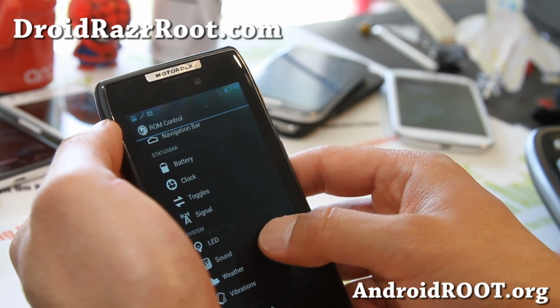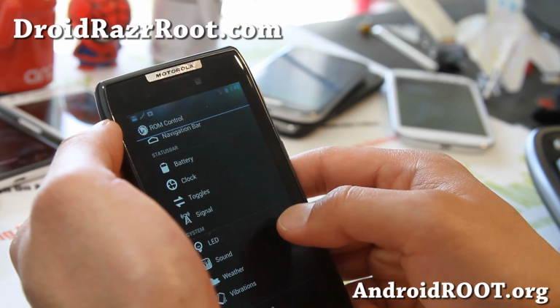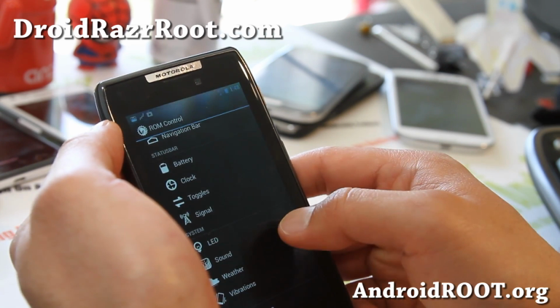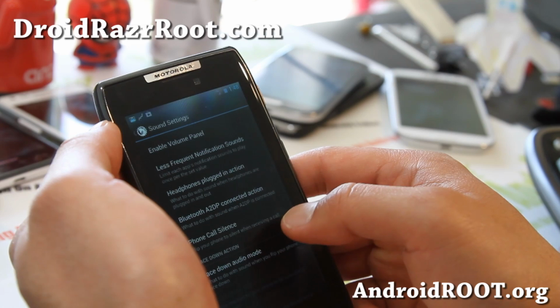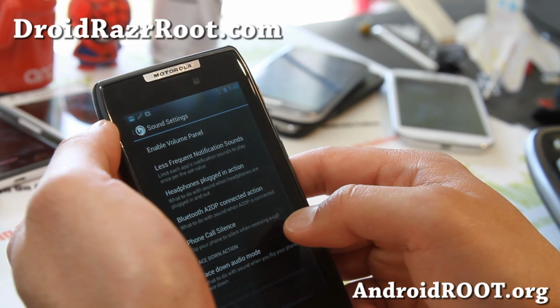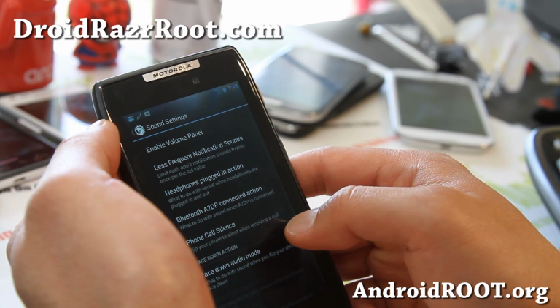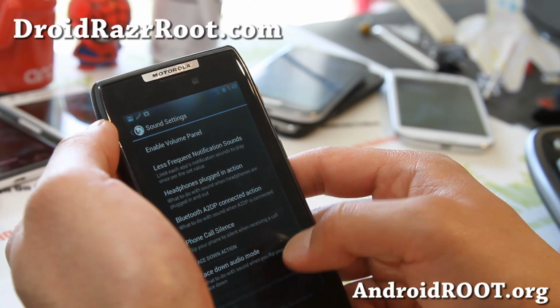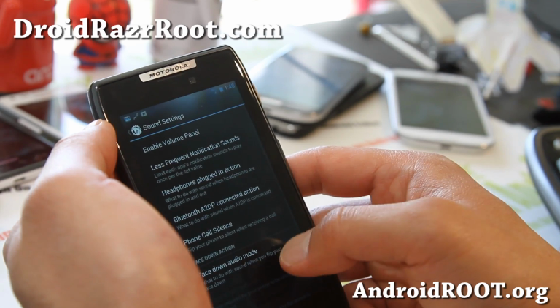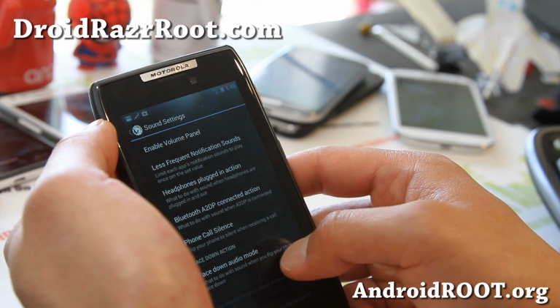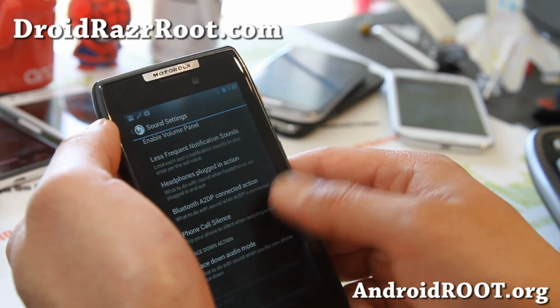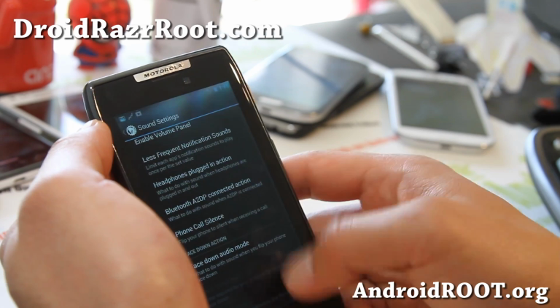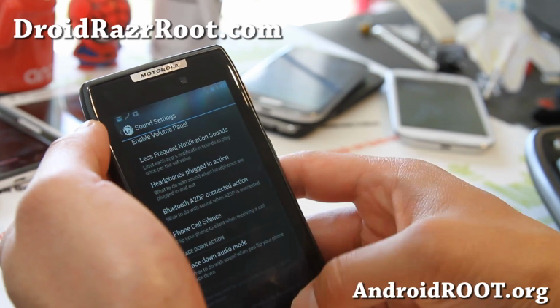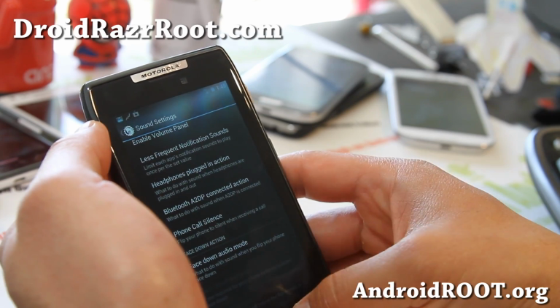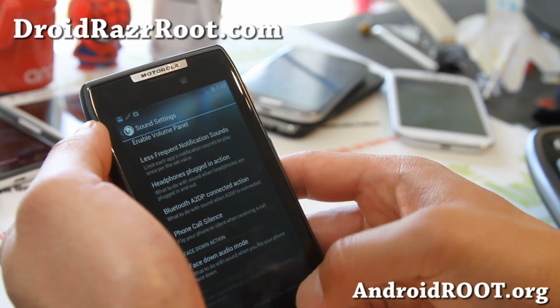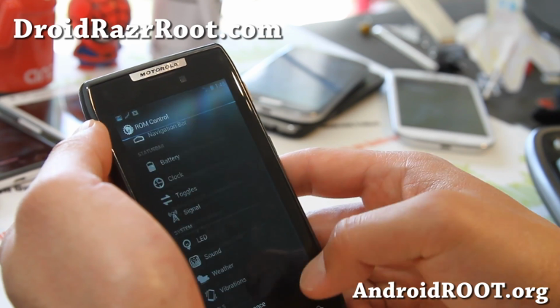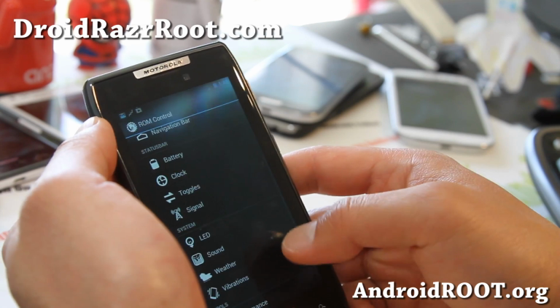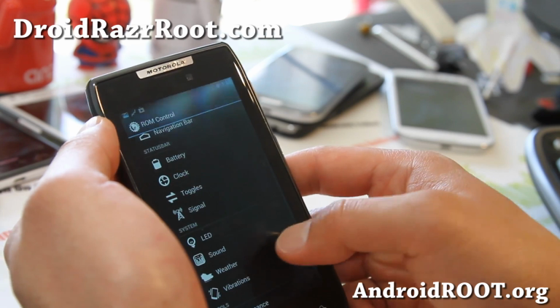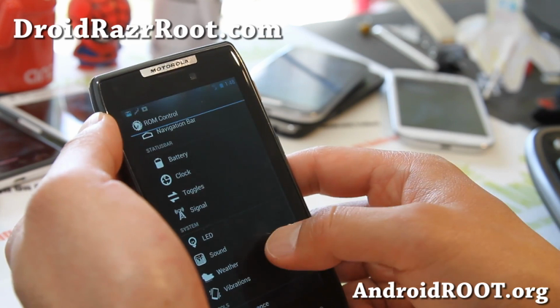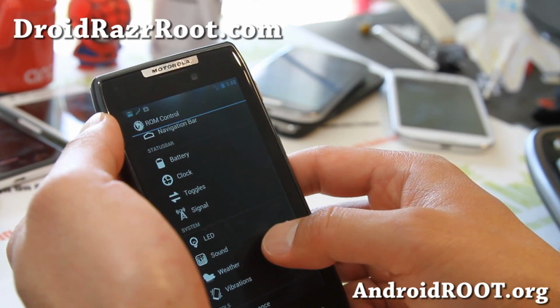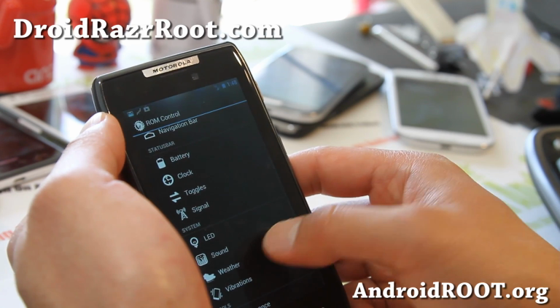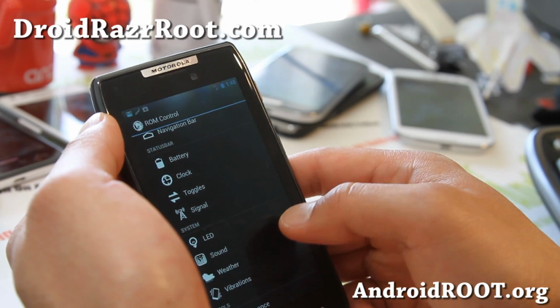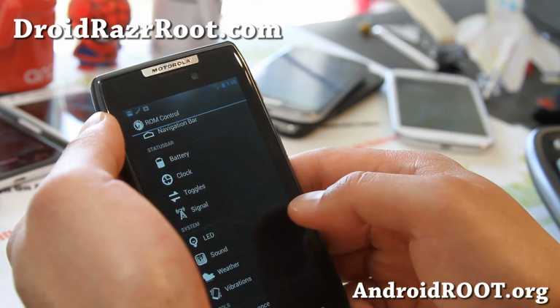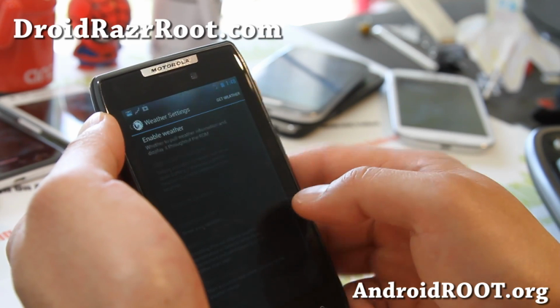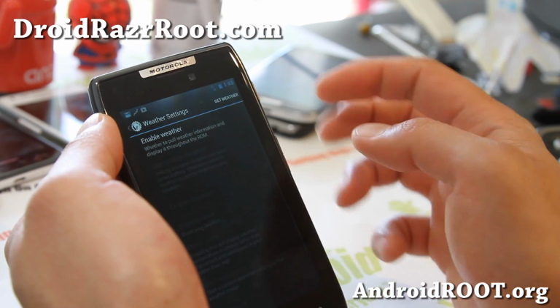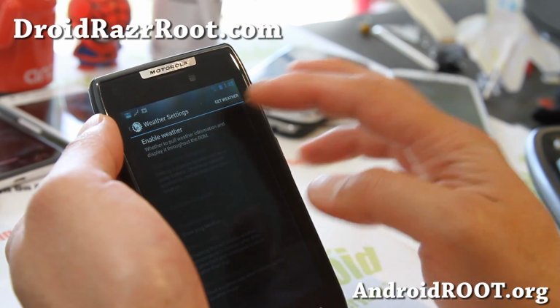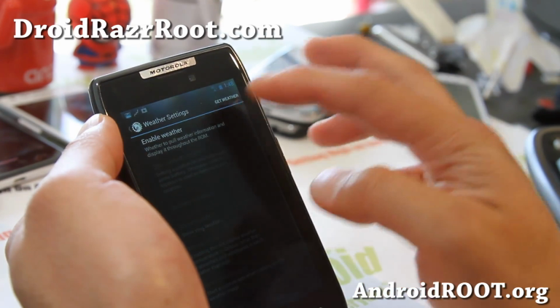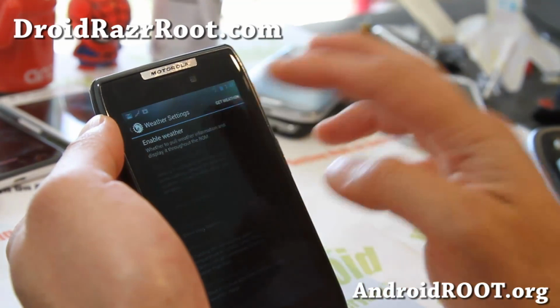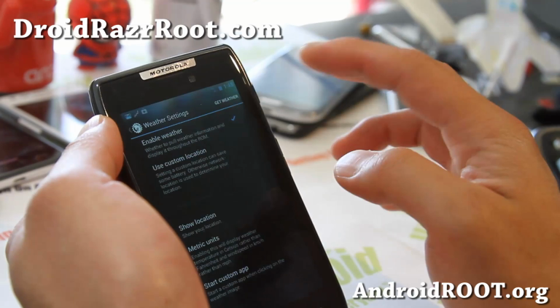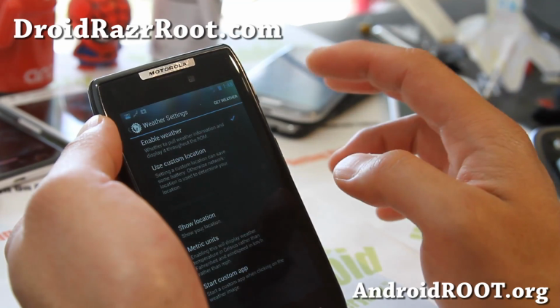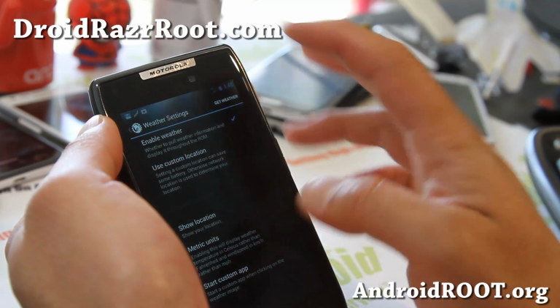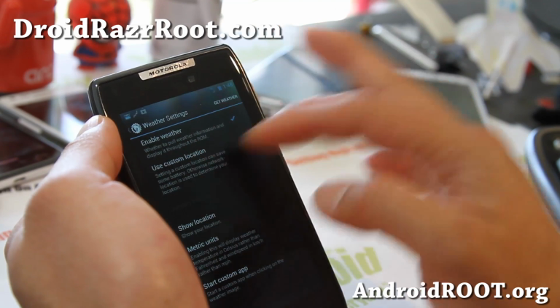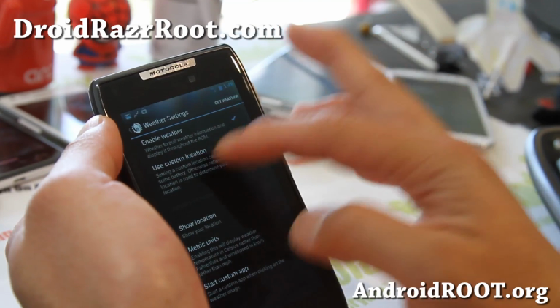Sound — more options for sound. Weather — there we go, this is where you have to enable it.